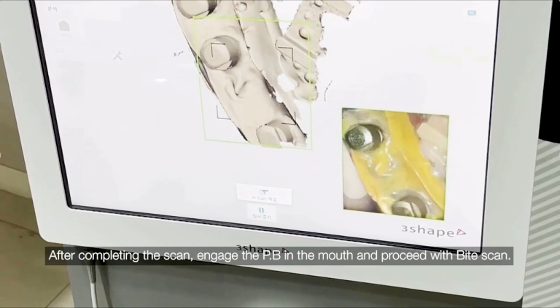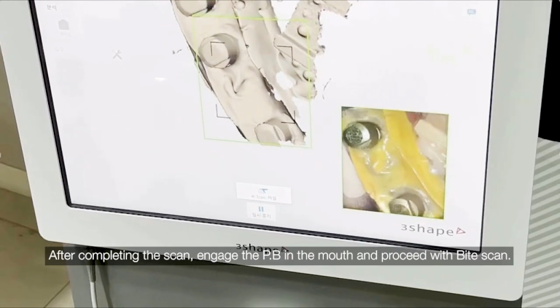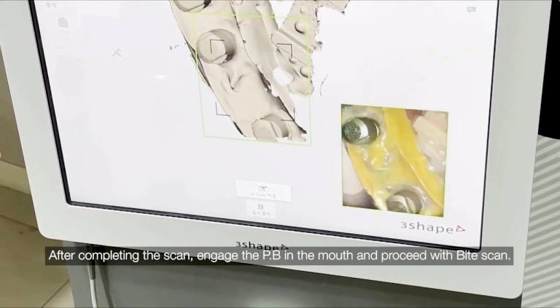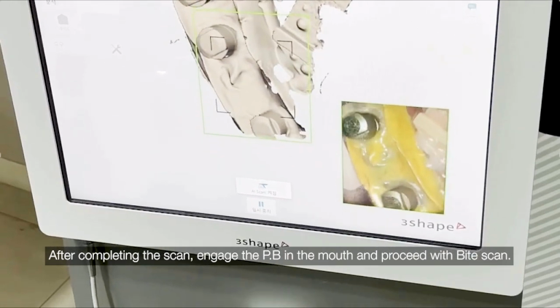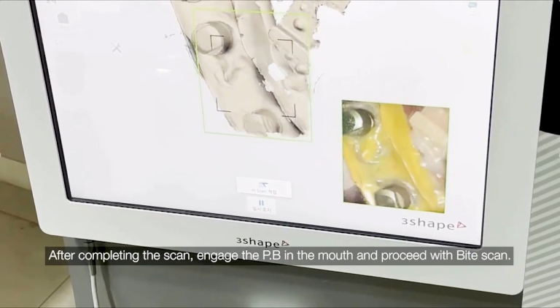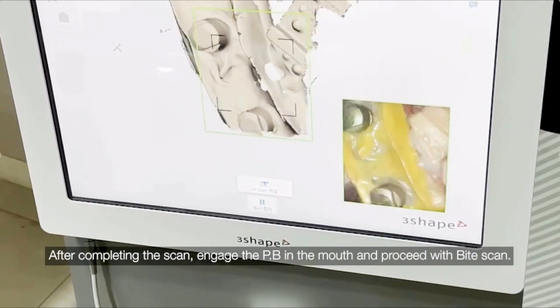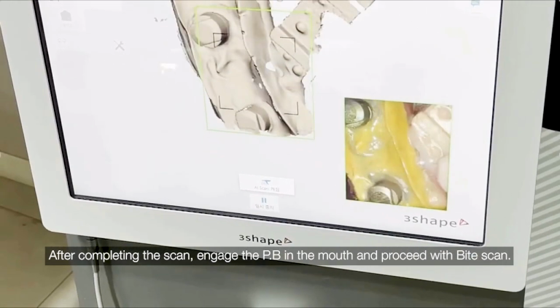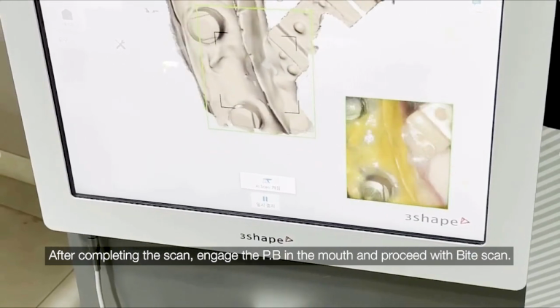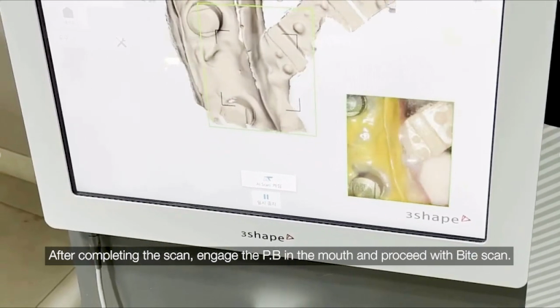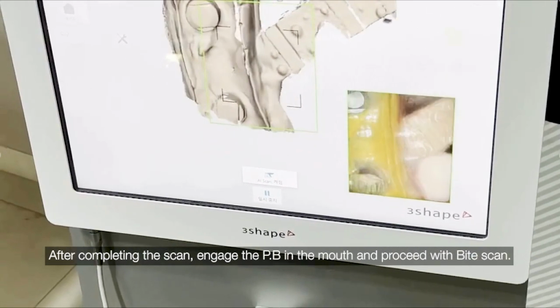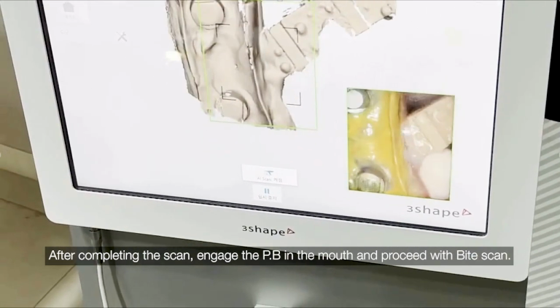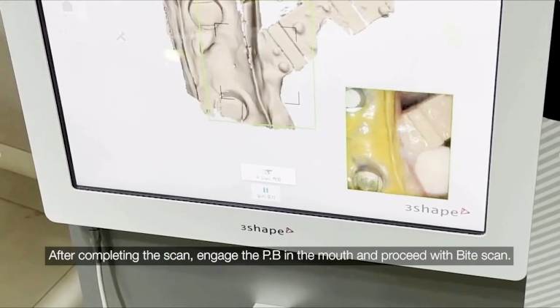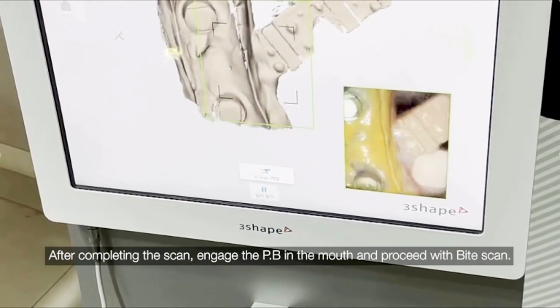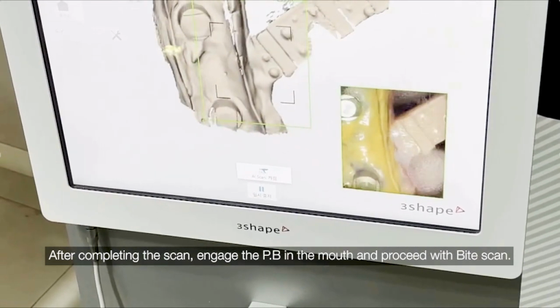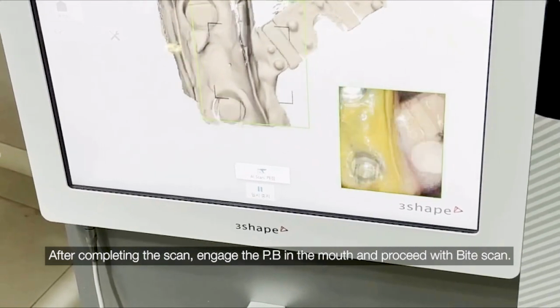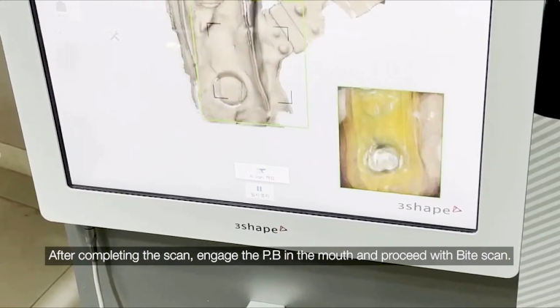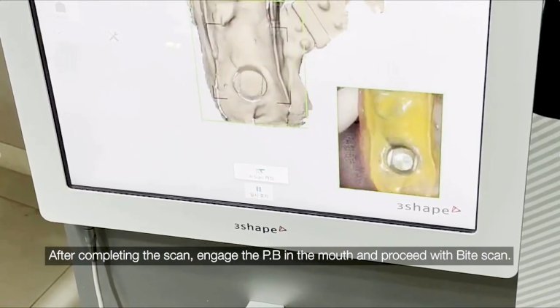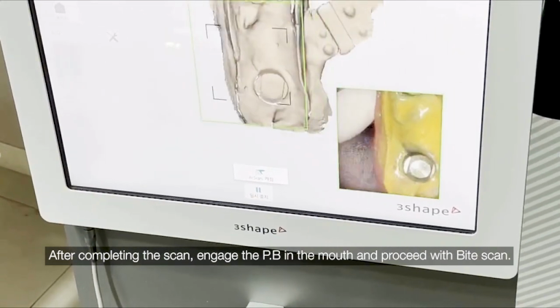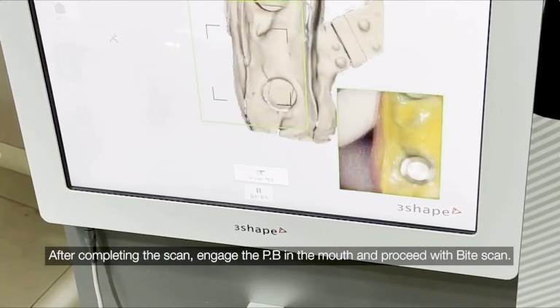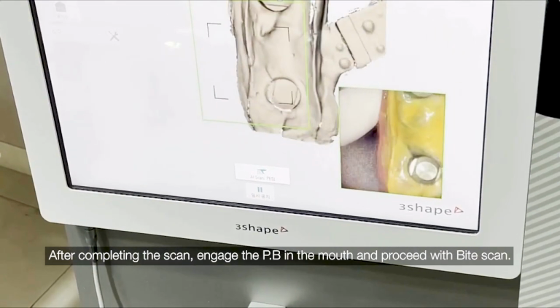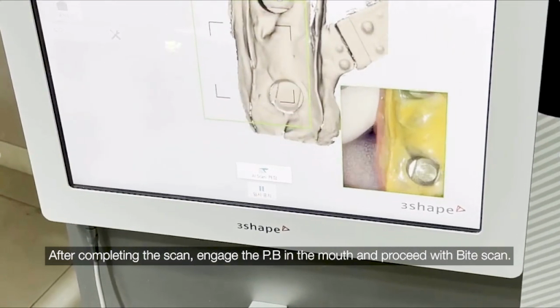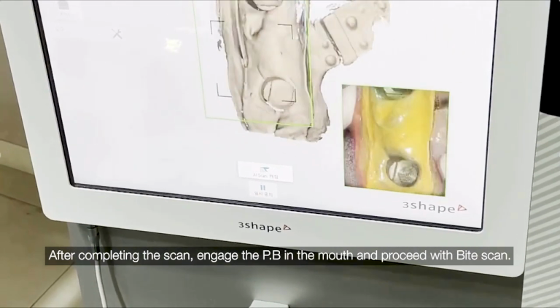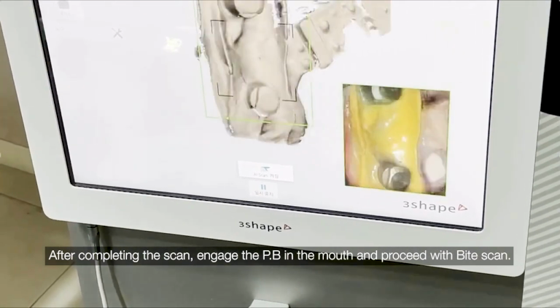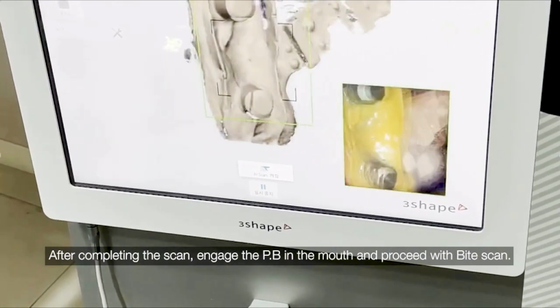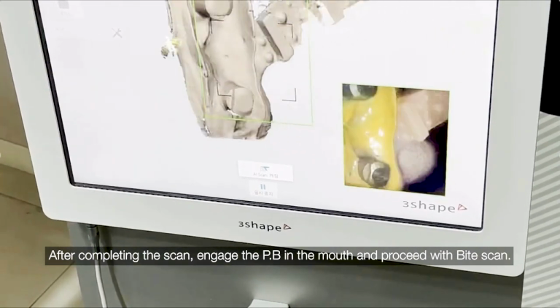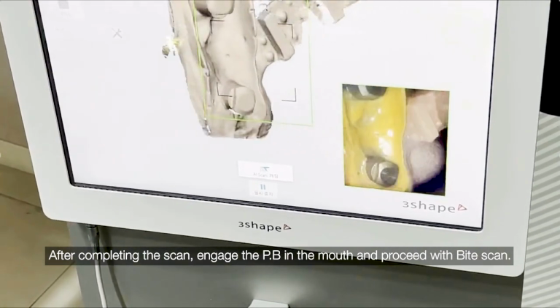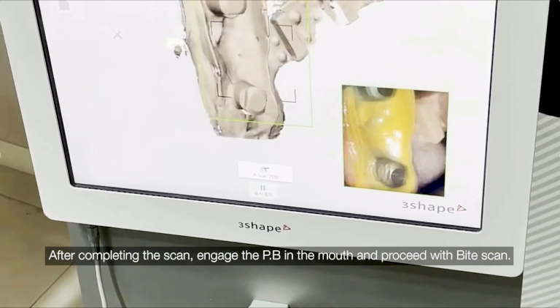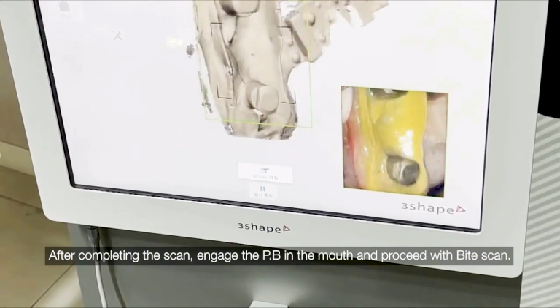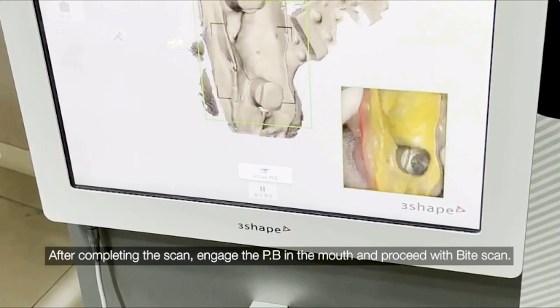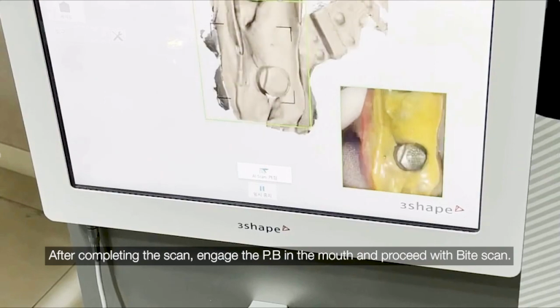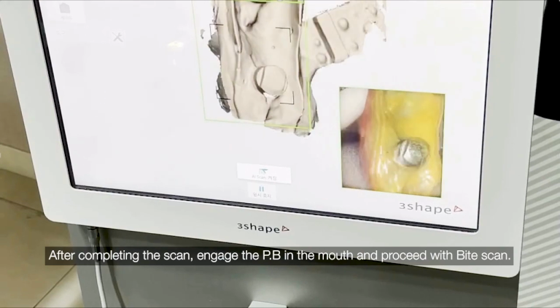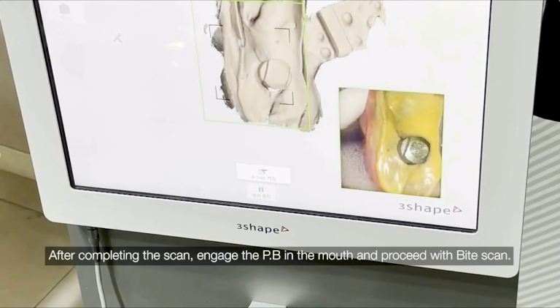After completing the scan, engage the provisional bridge in the mouth and proceed with bite scan.